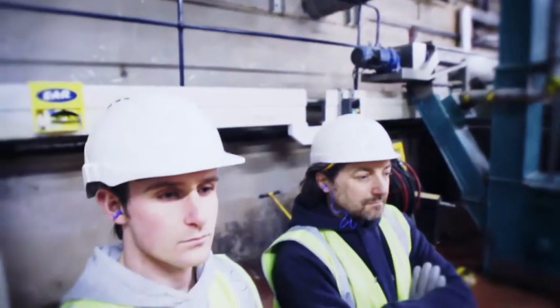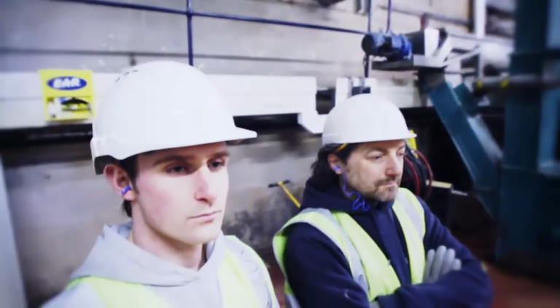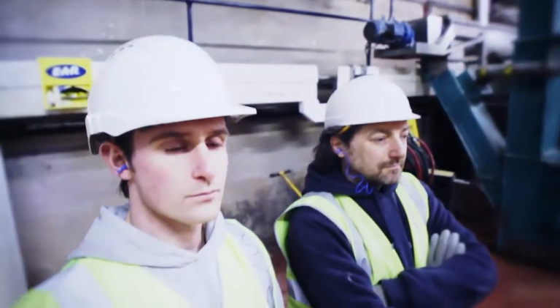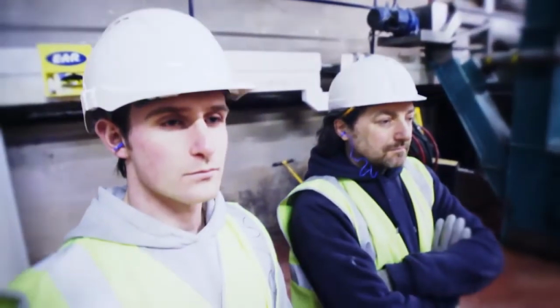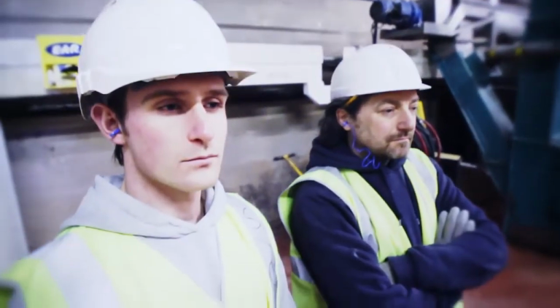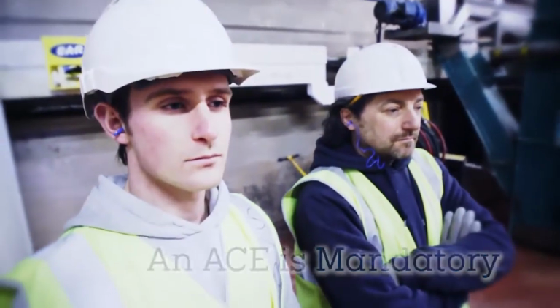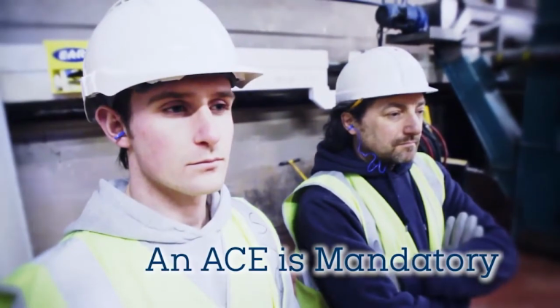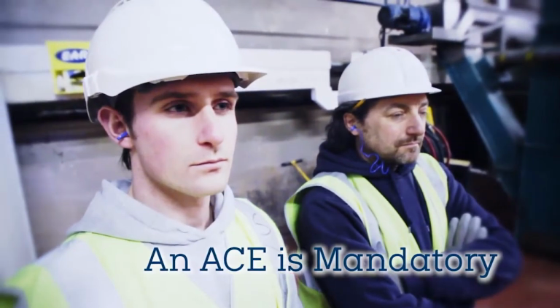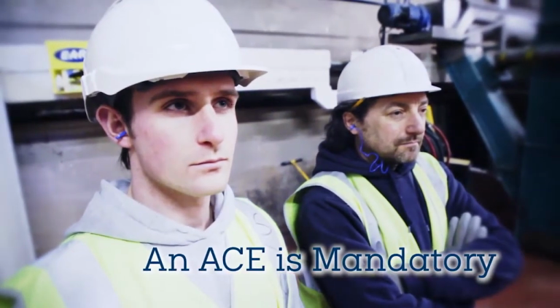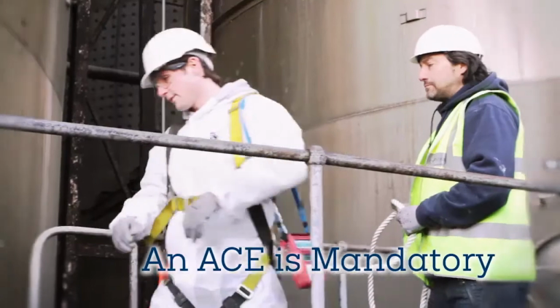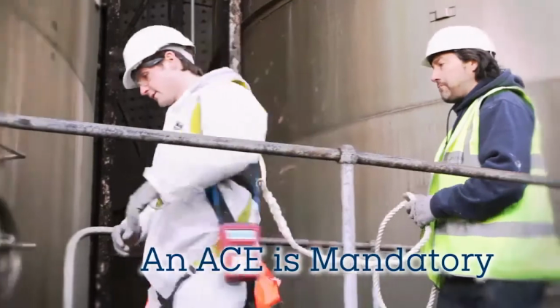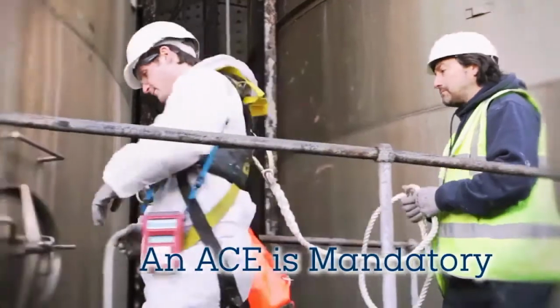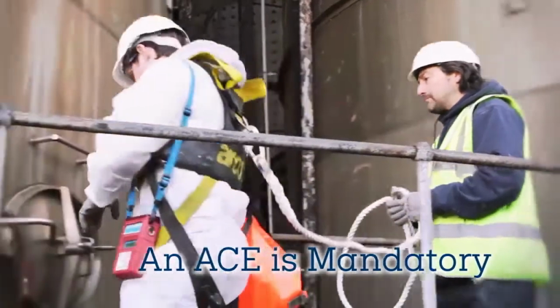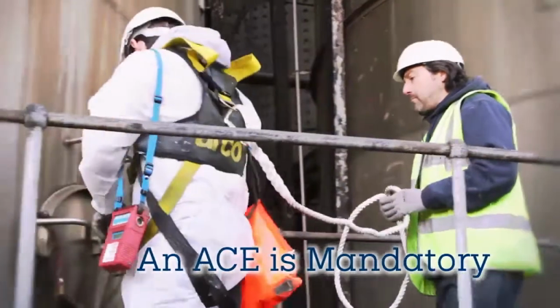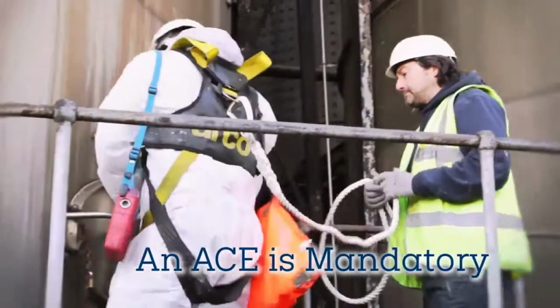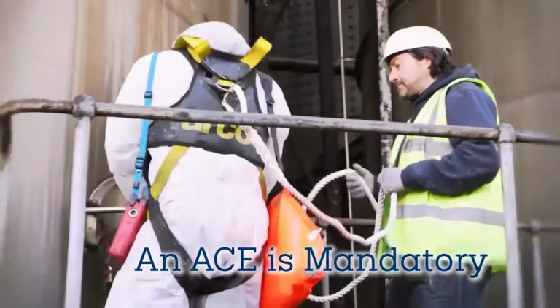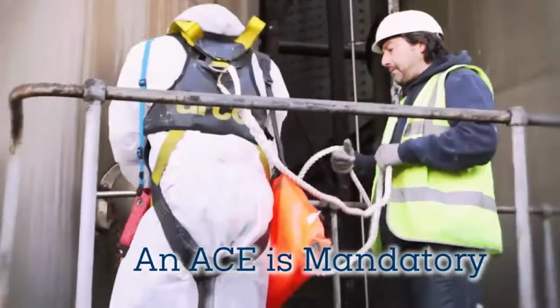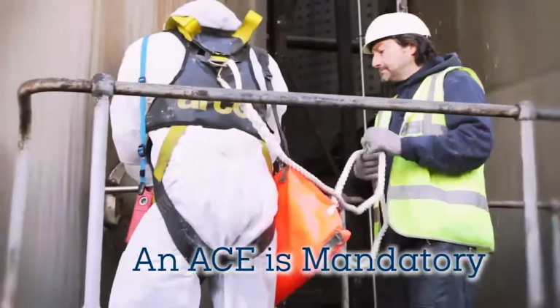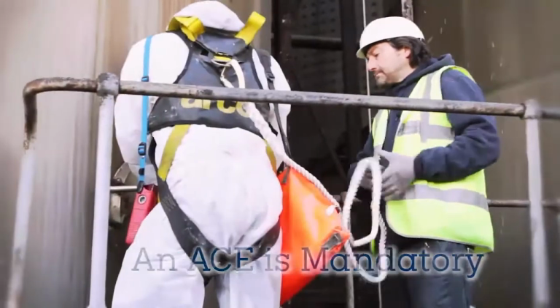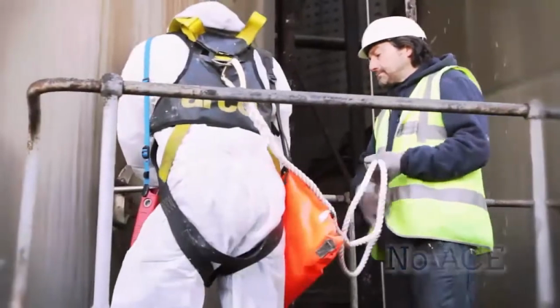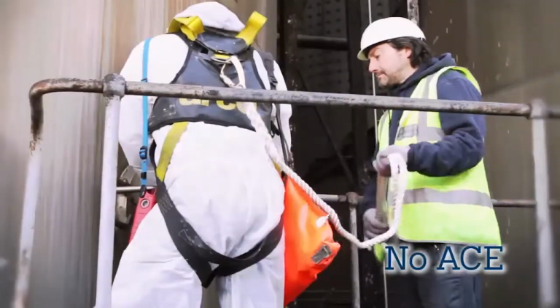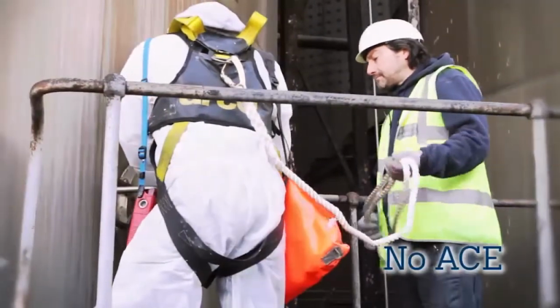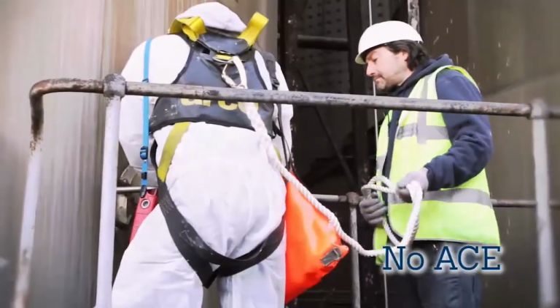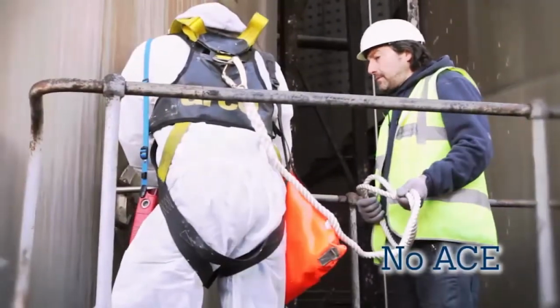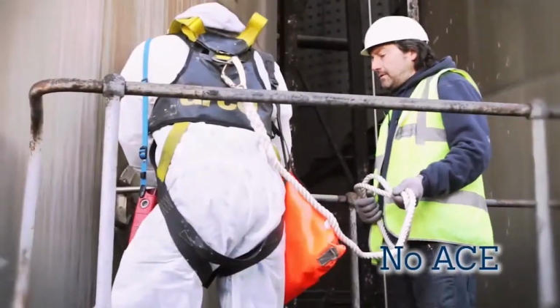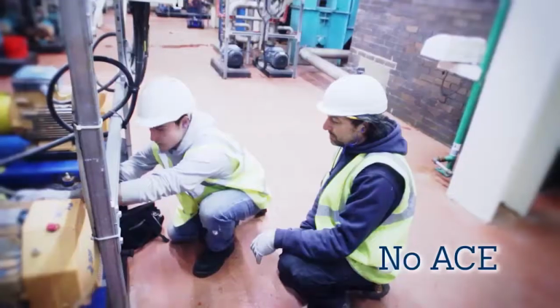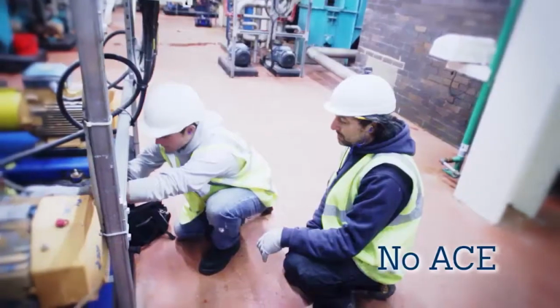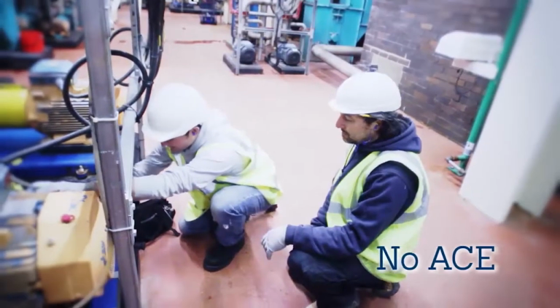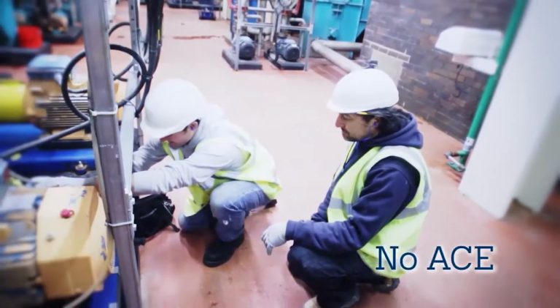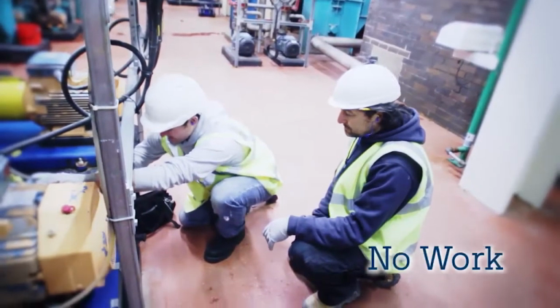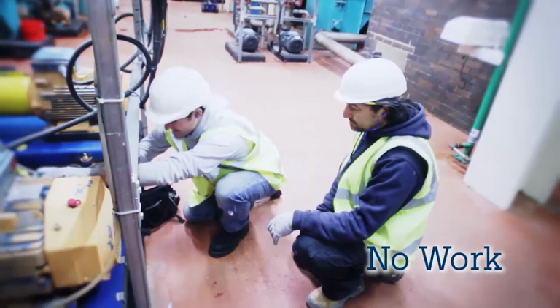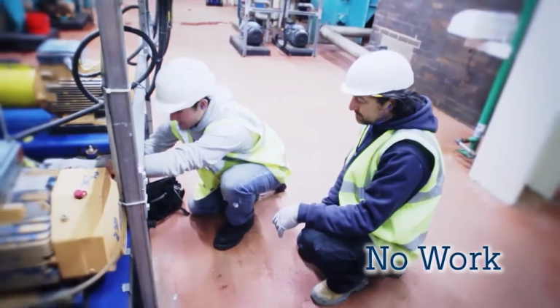The presence of an ACE during the work is mandatory. No ACE trained representative, no work.